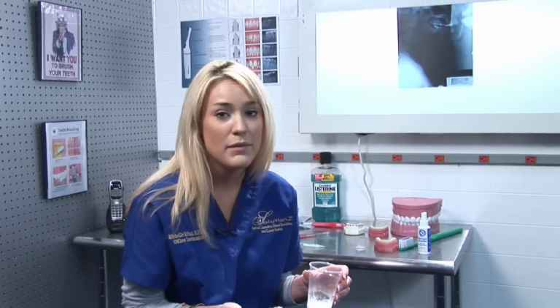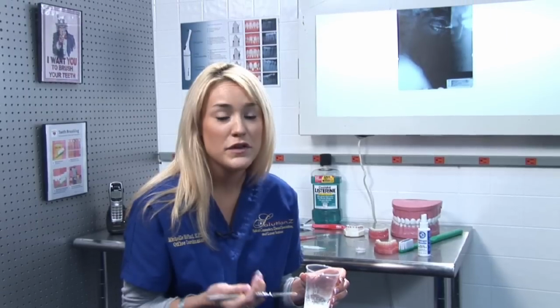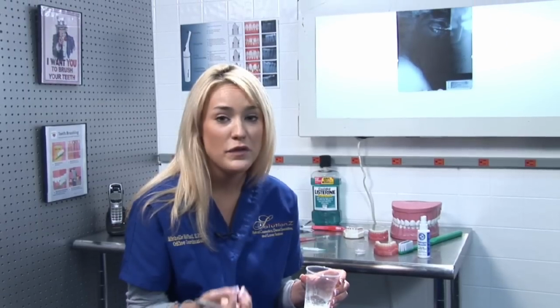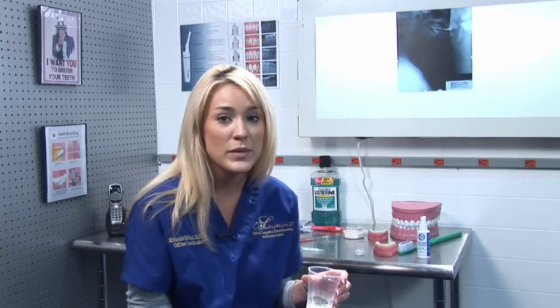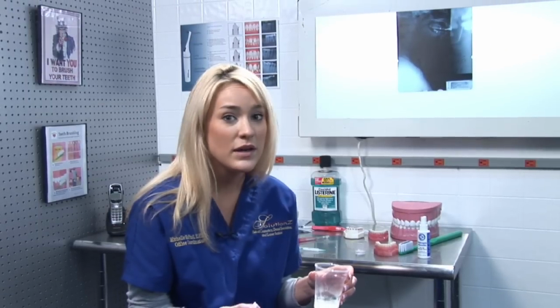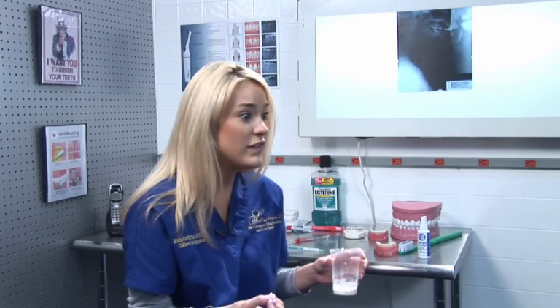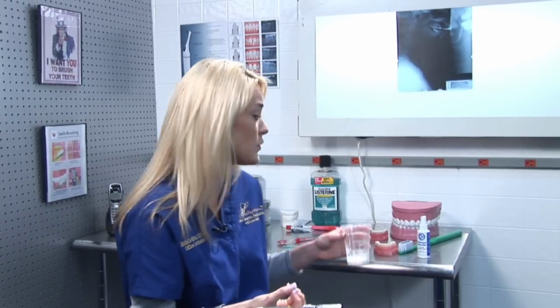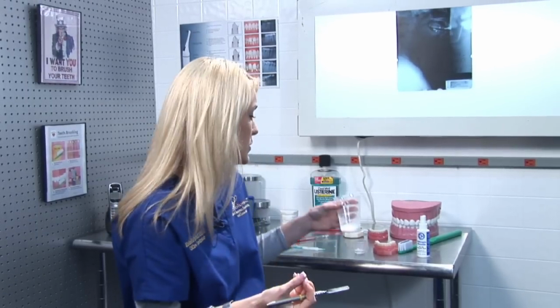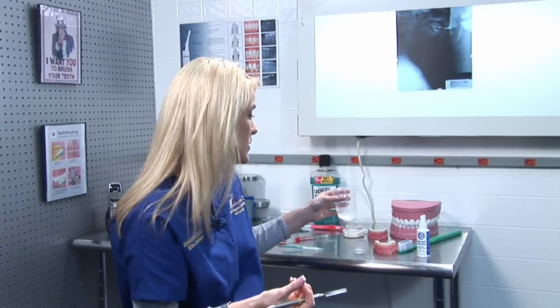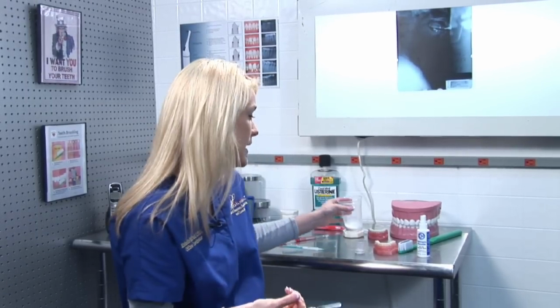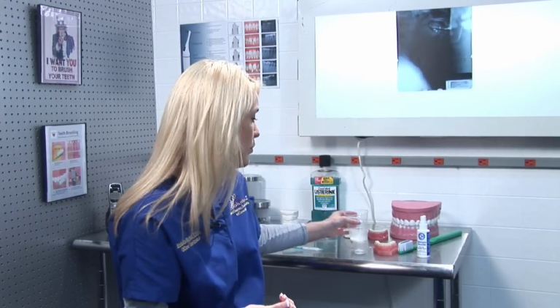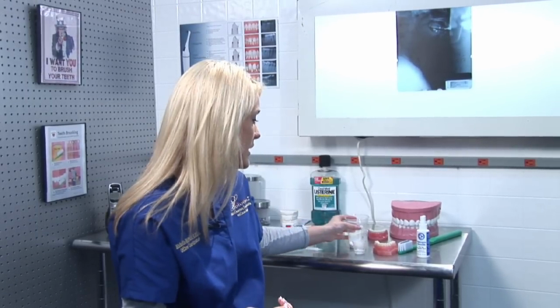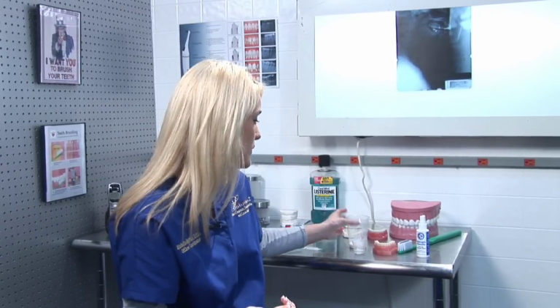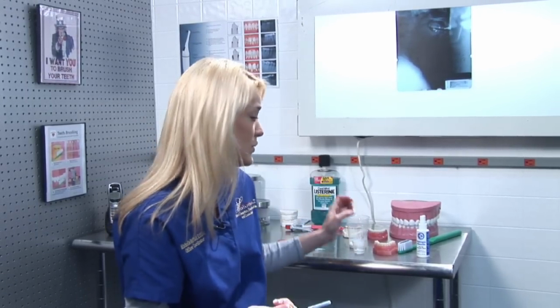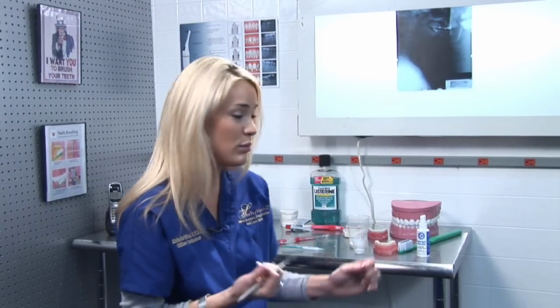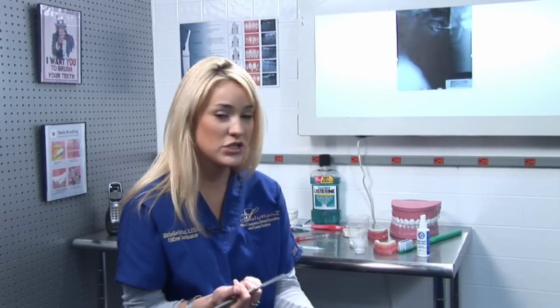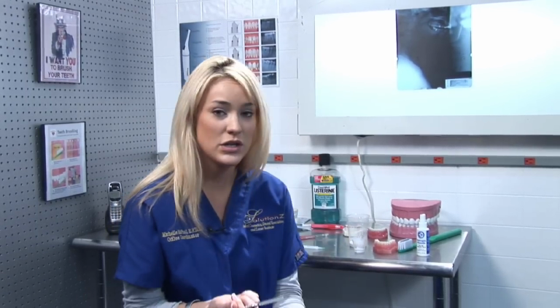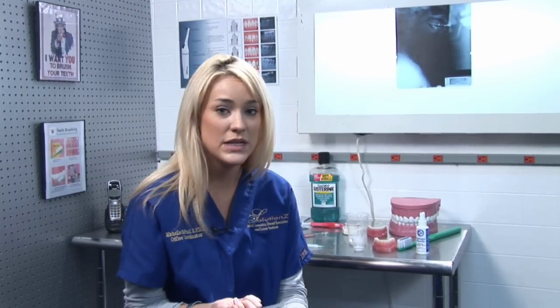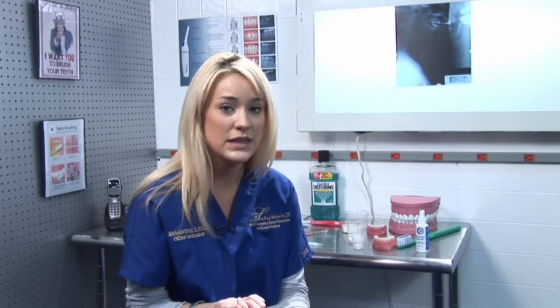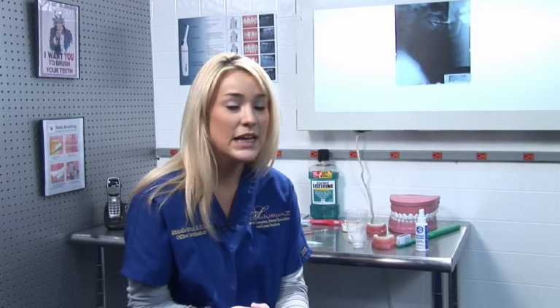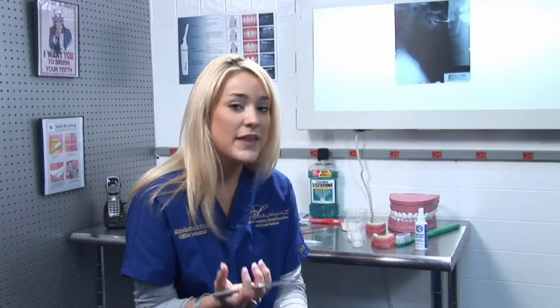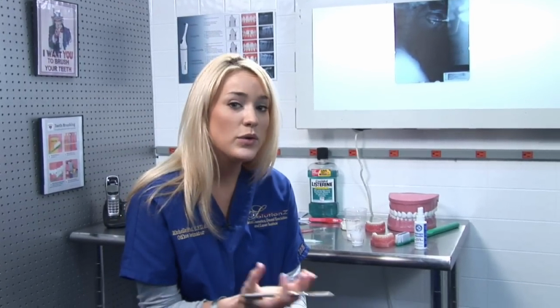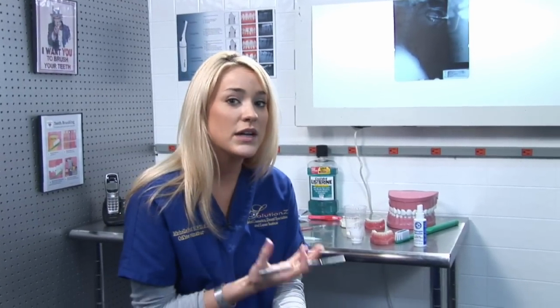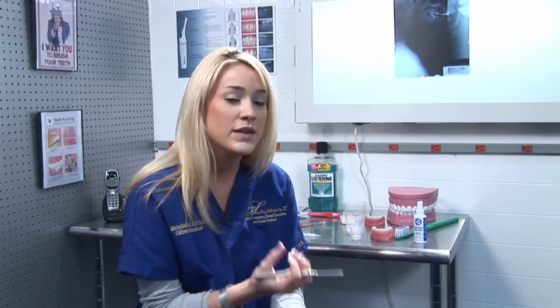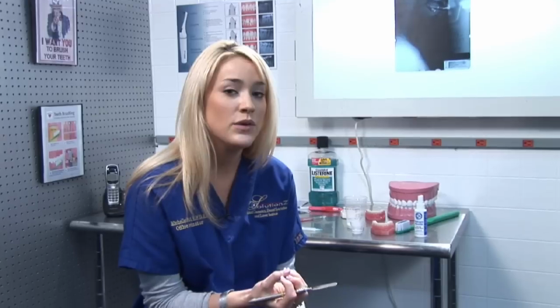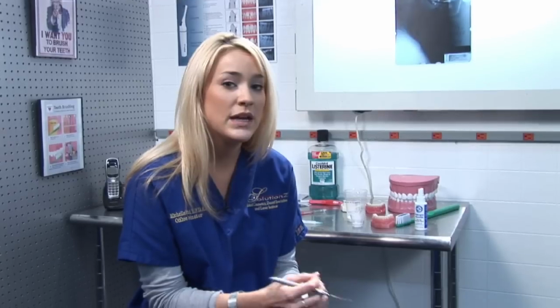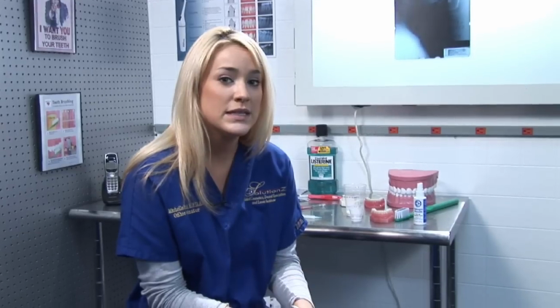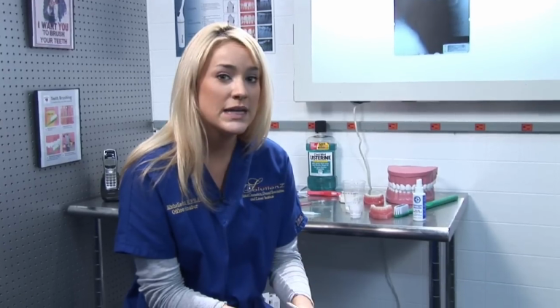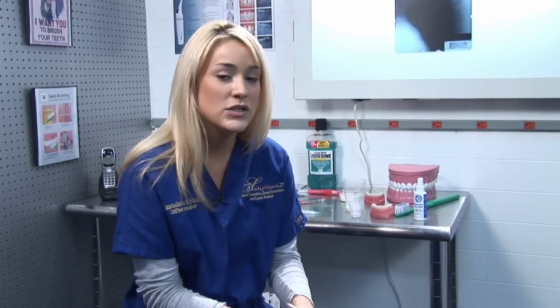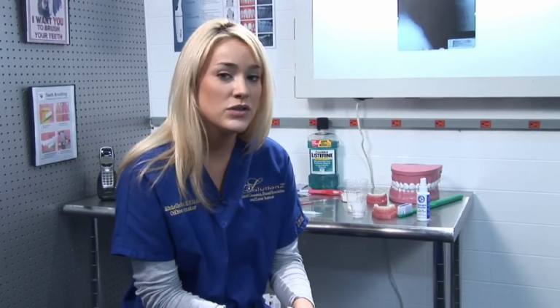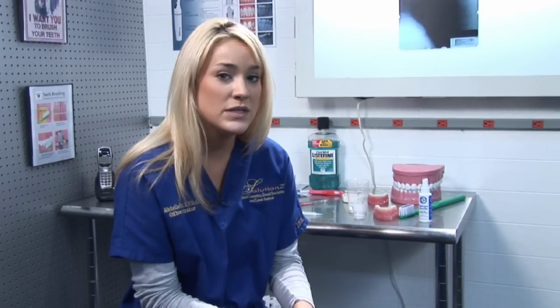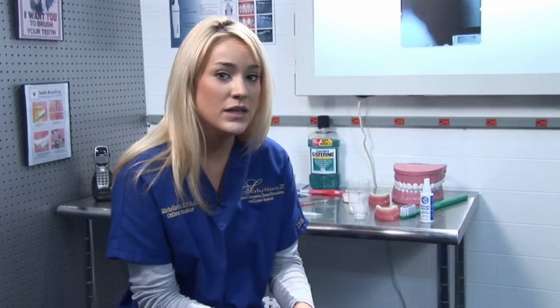The foaming effect will start to take place once you're brushing your teeth. That will kind of eat away at the stains in your teeth.